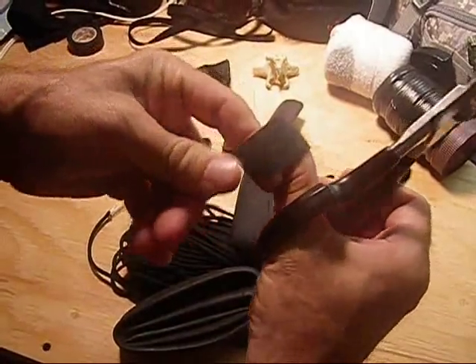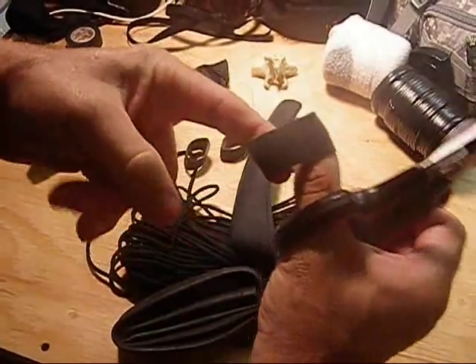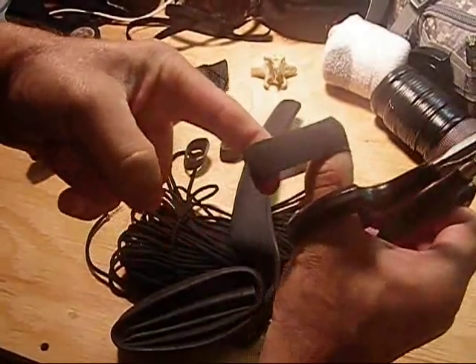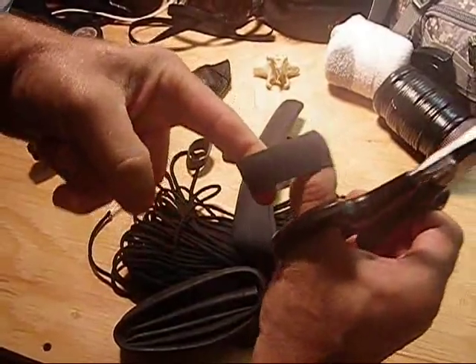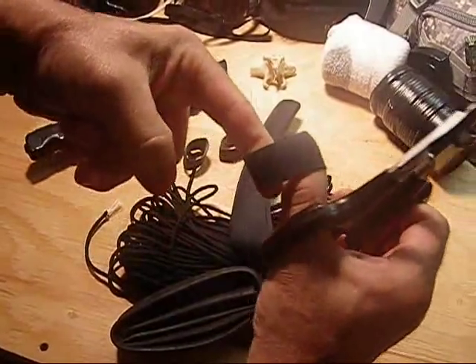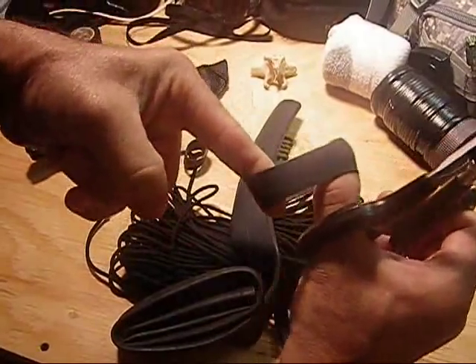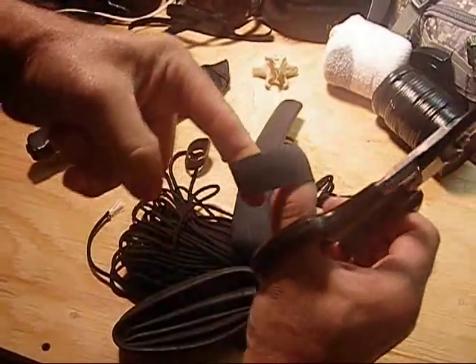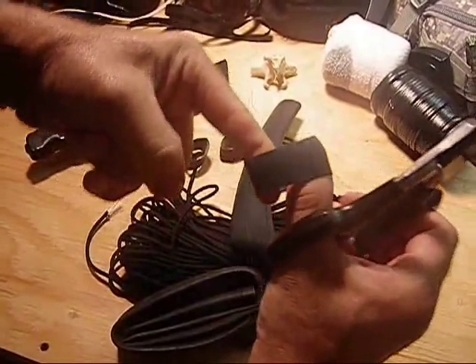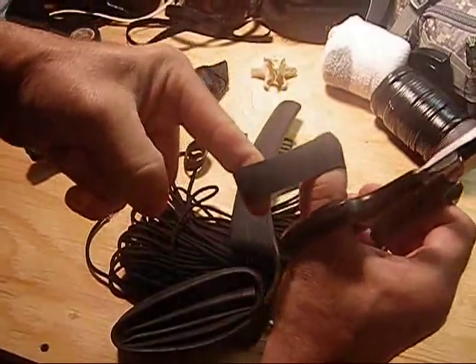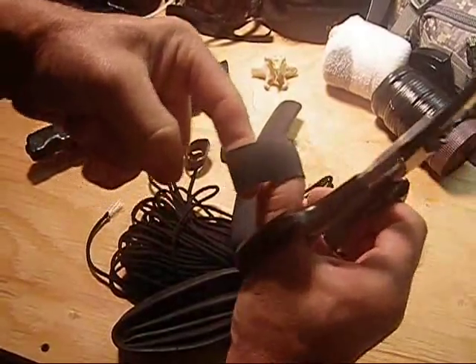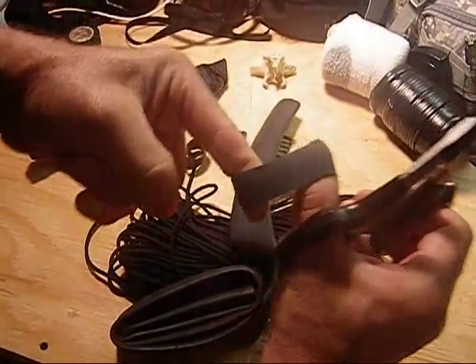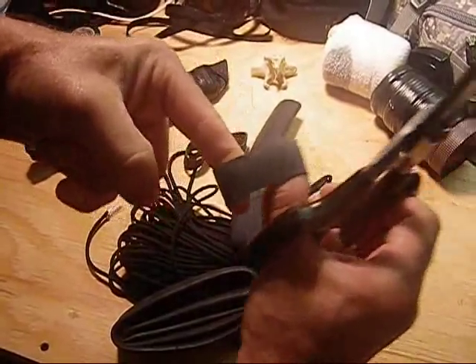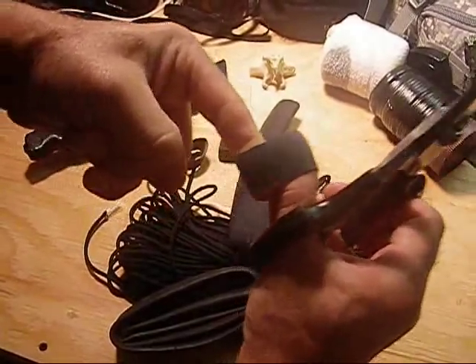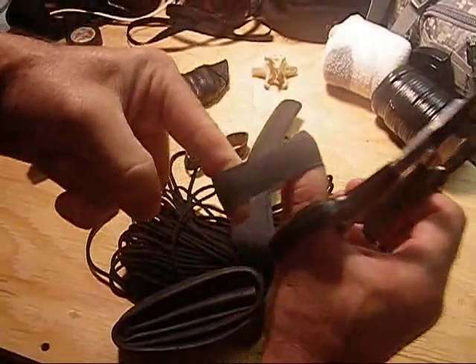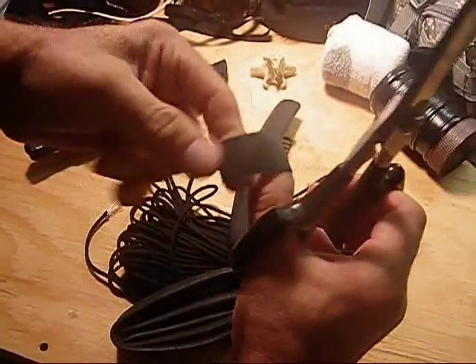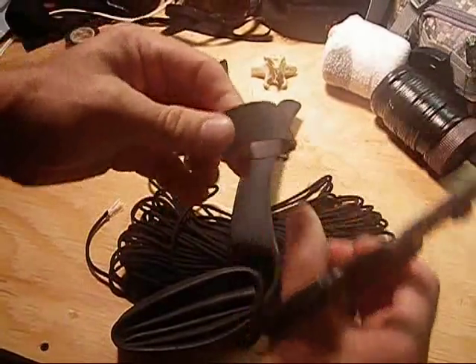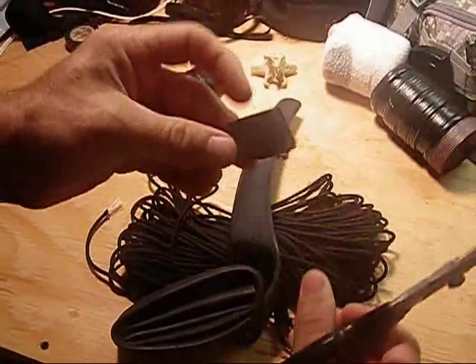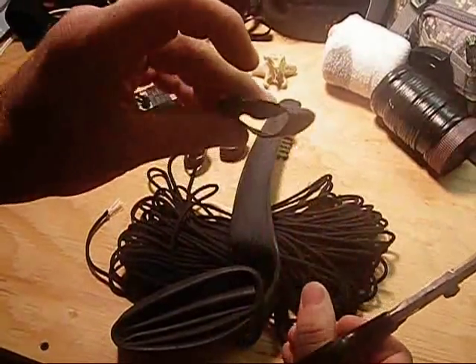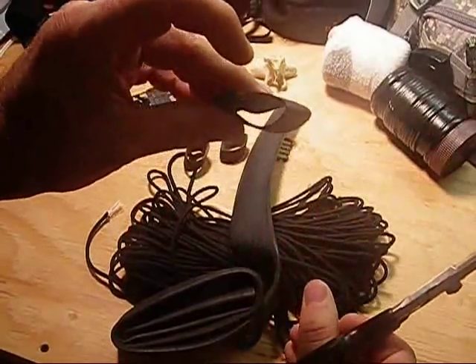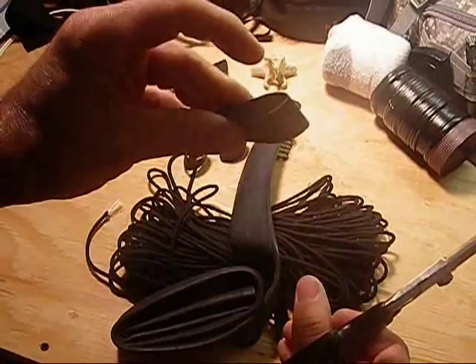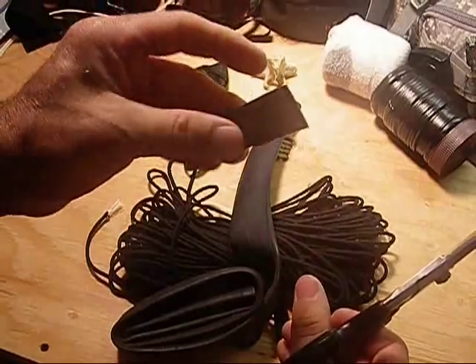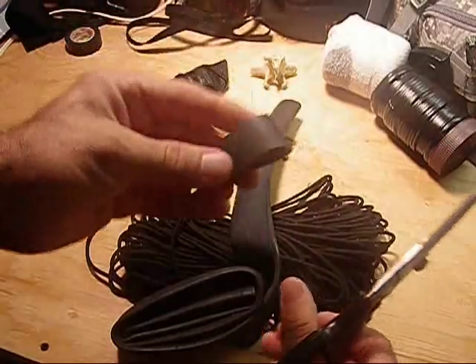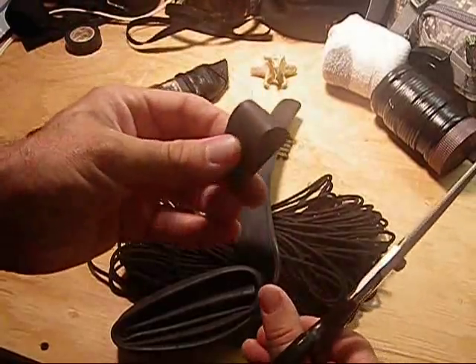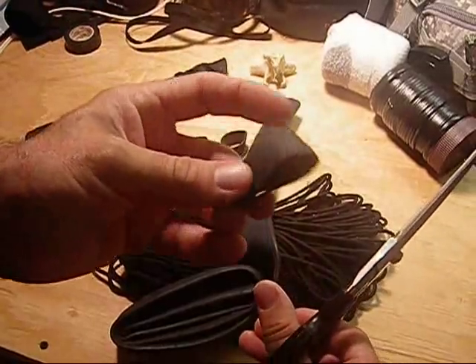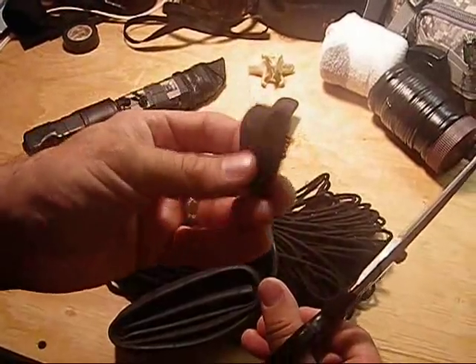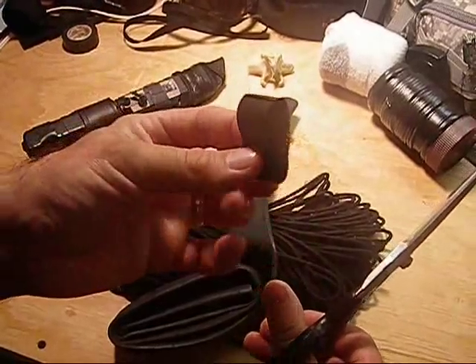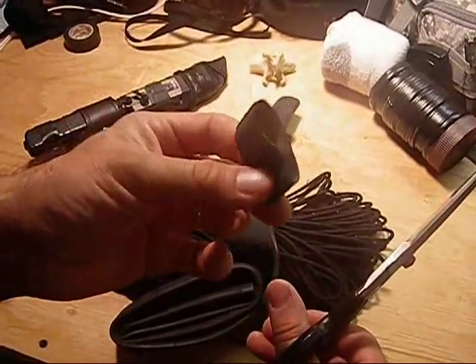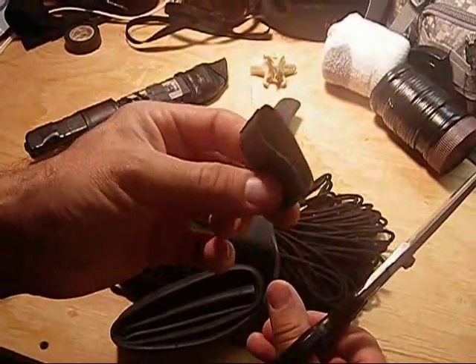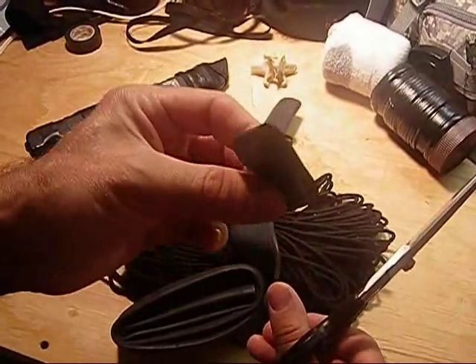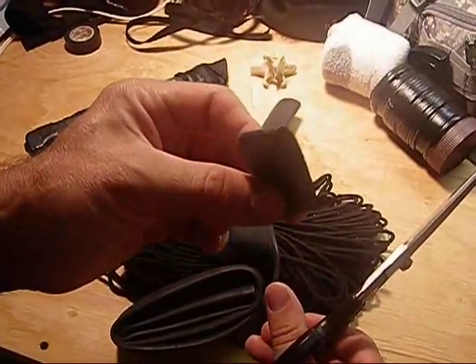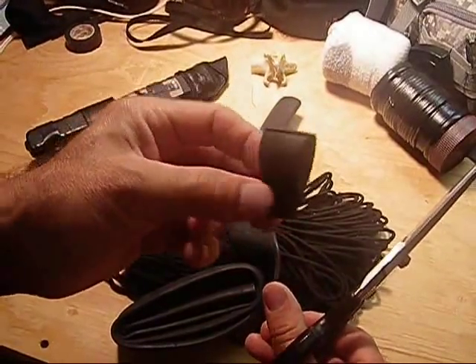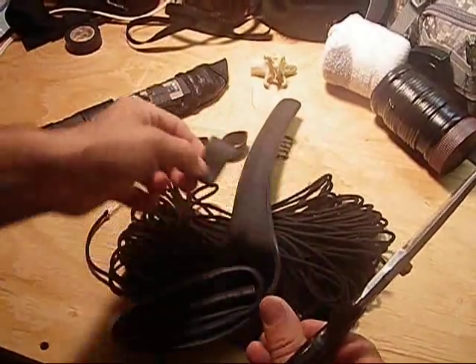They make them in different widths, and you're going to need different widths for different size sheaths.